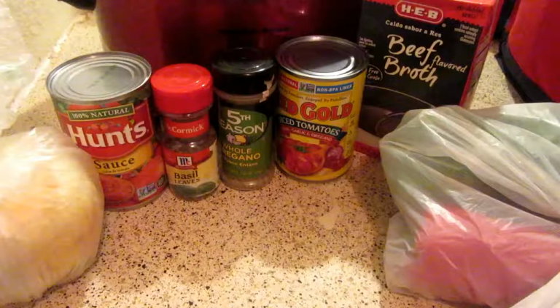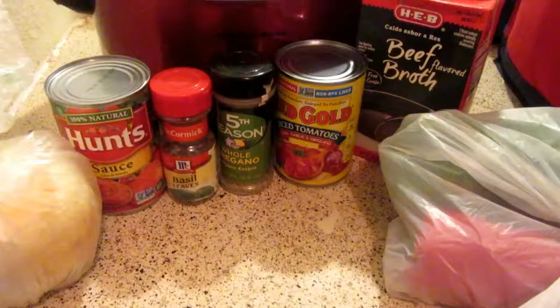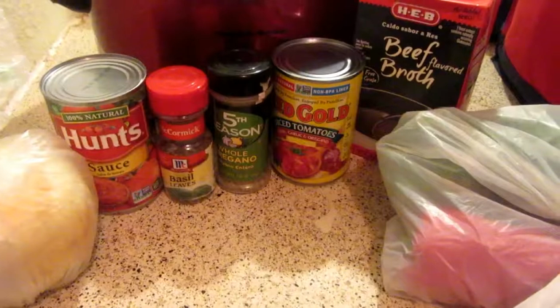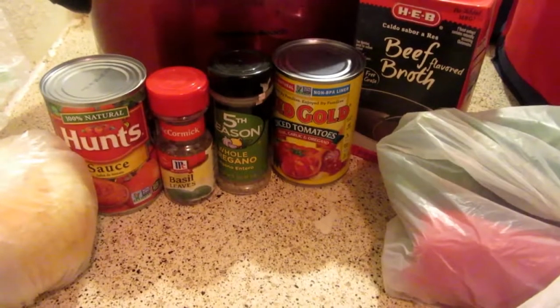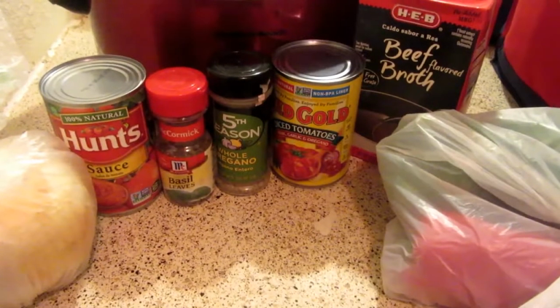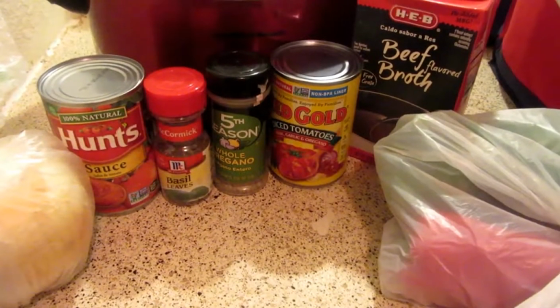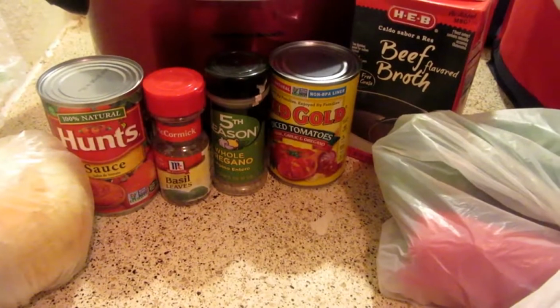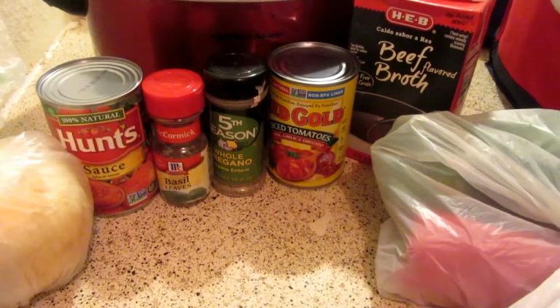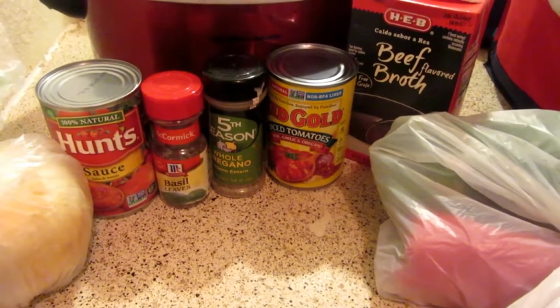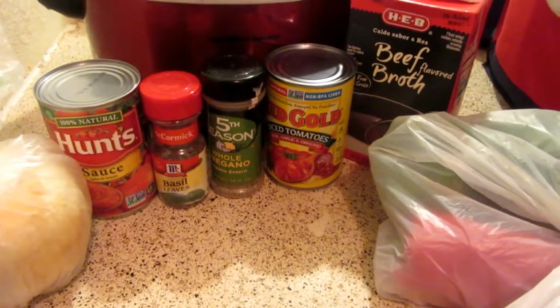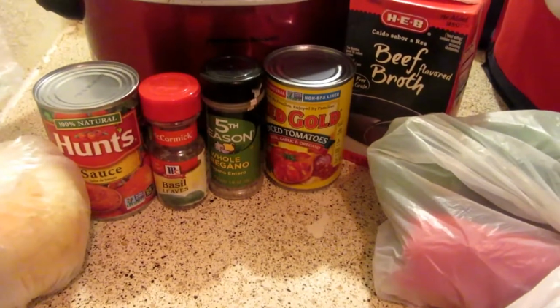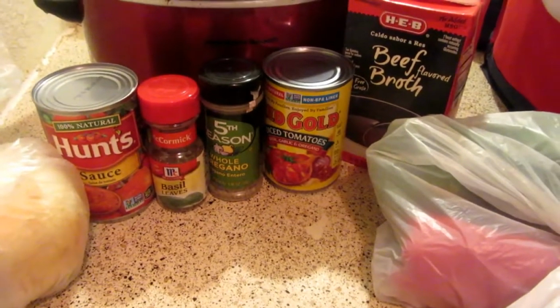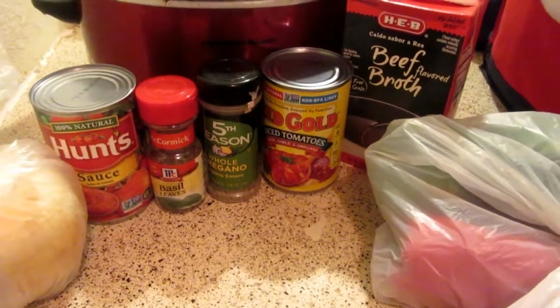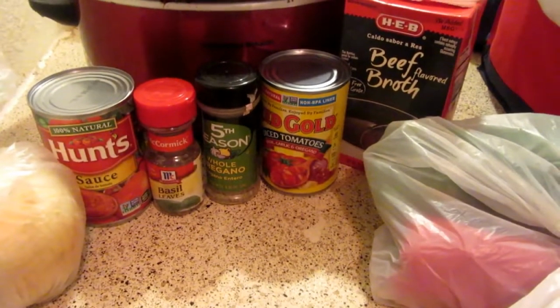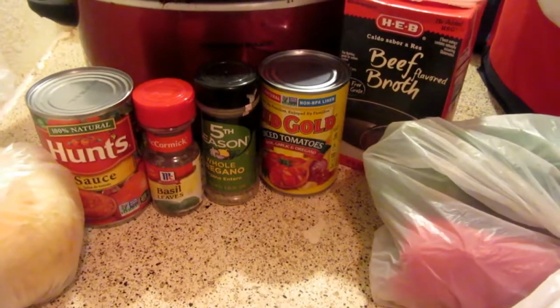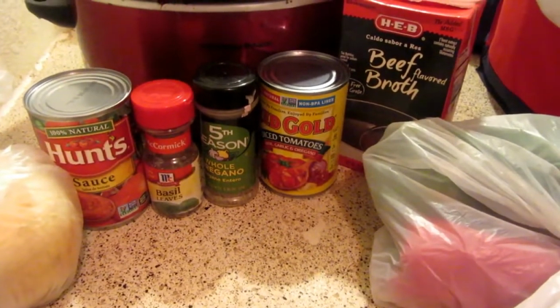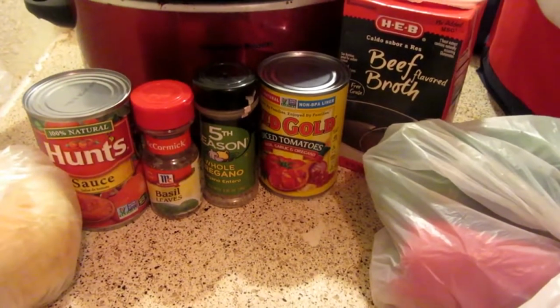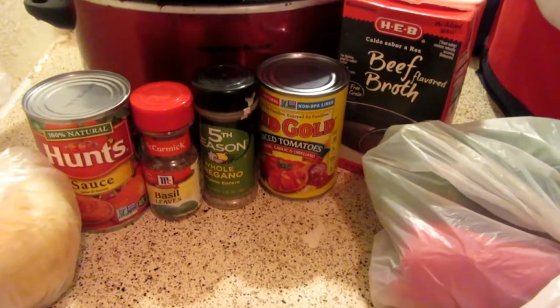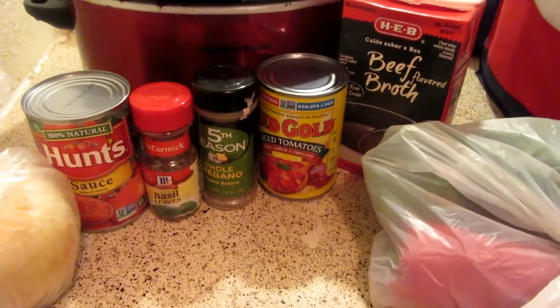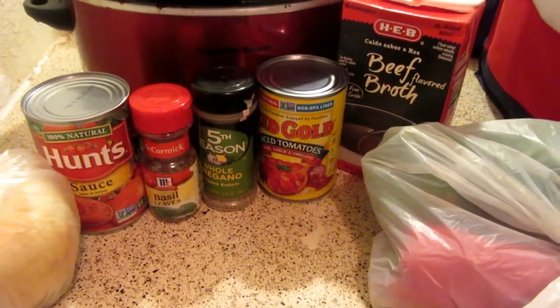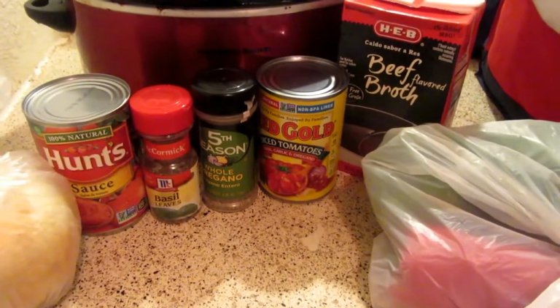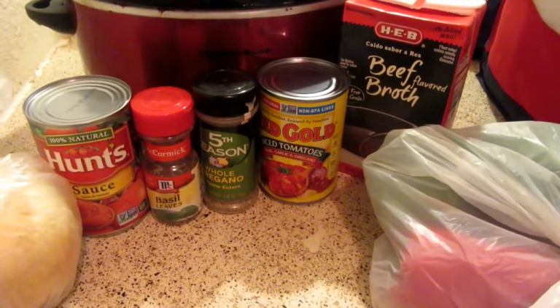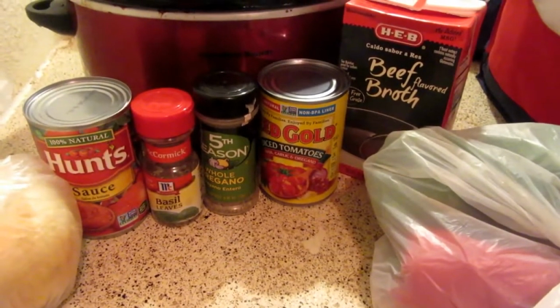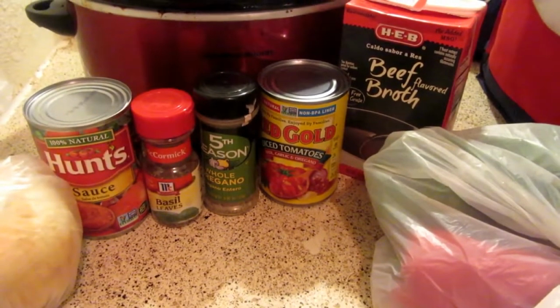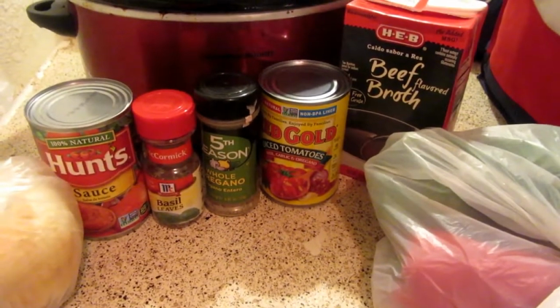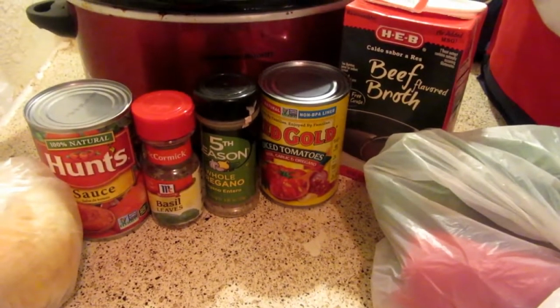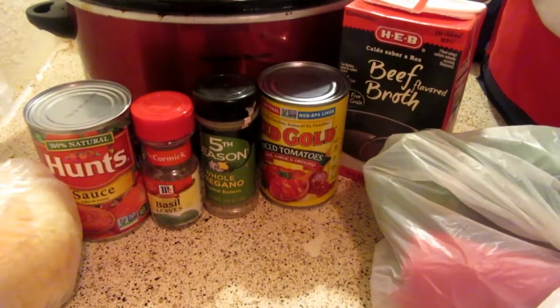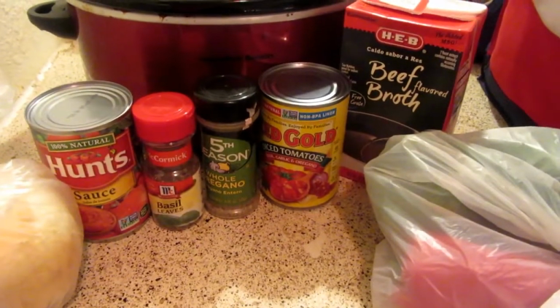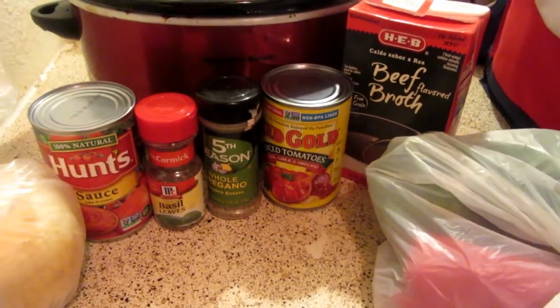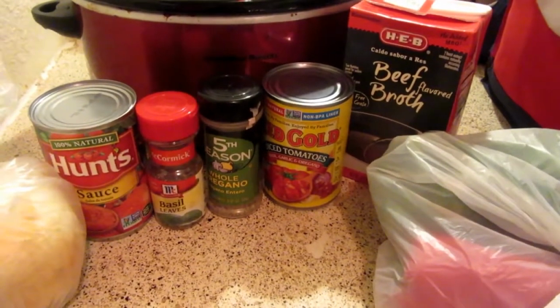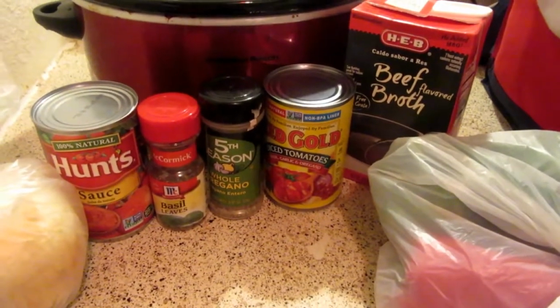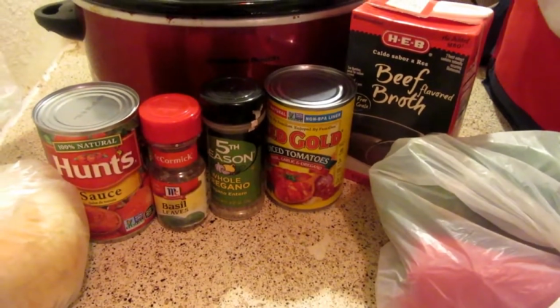Hey guys, it's Michaela with It's a Bonds Life, and today we're going to be making slow cooker stuffed pepper soup.